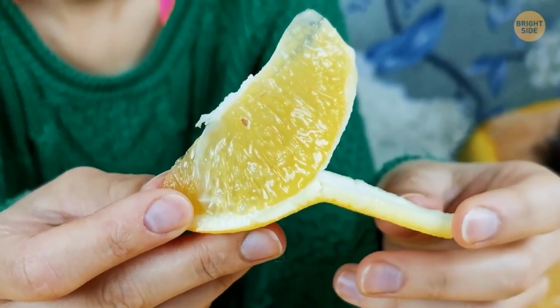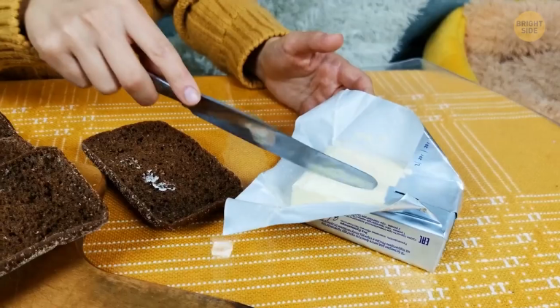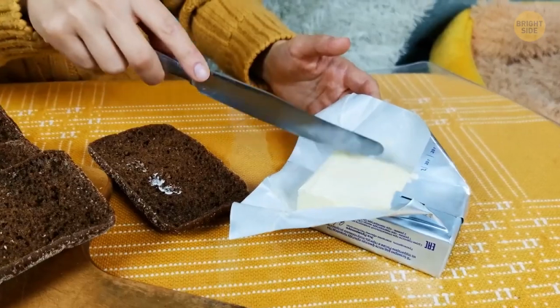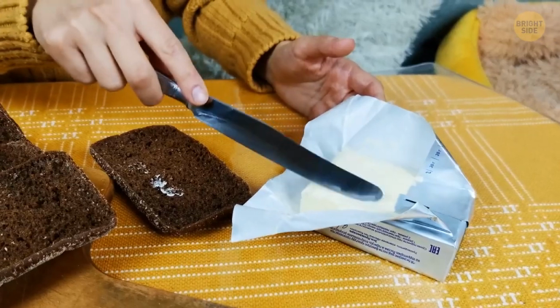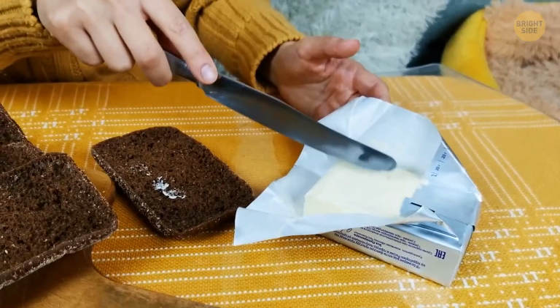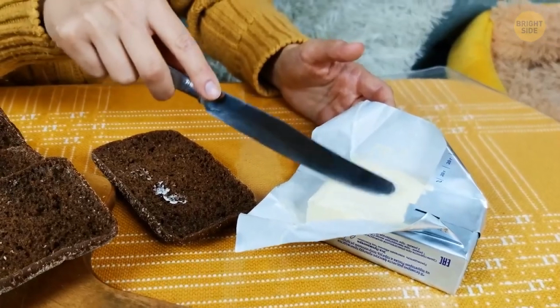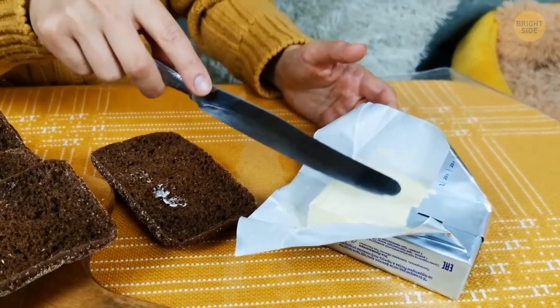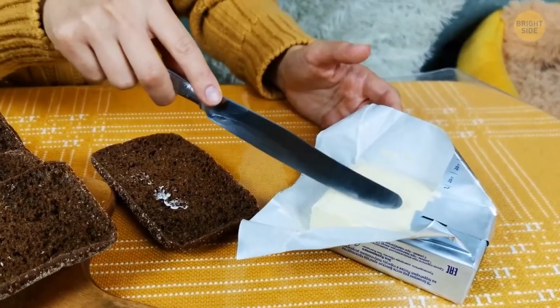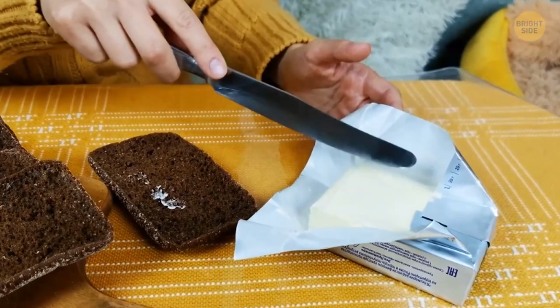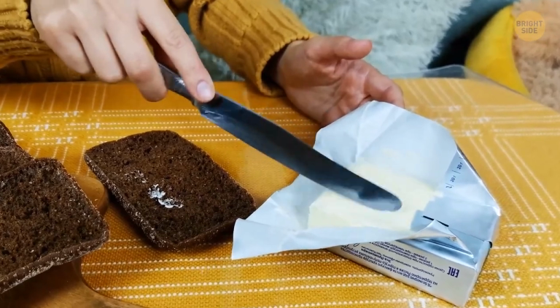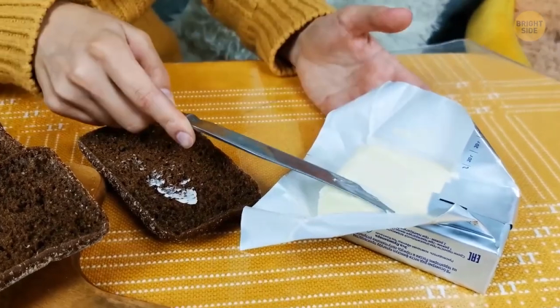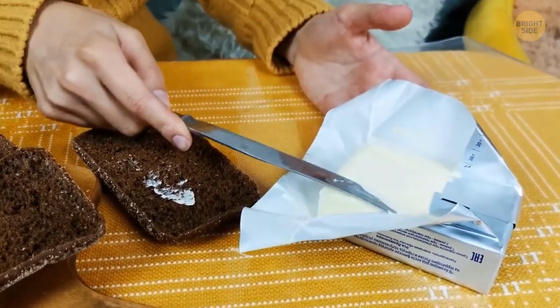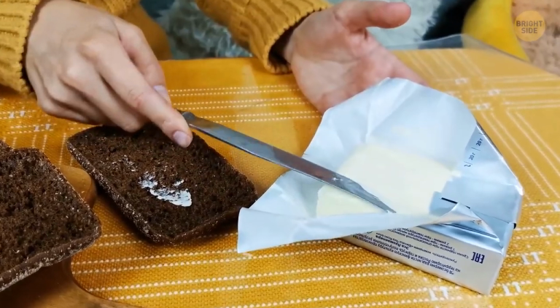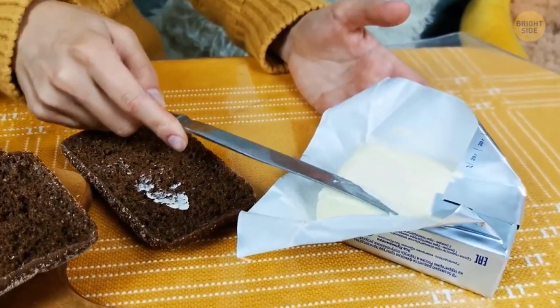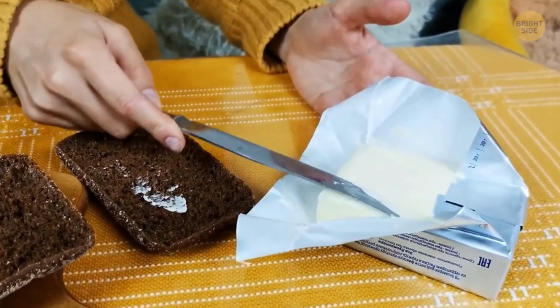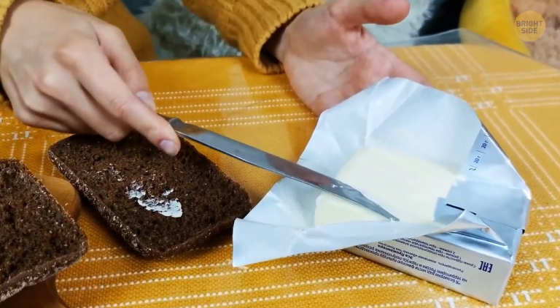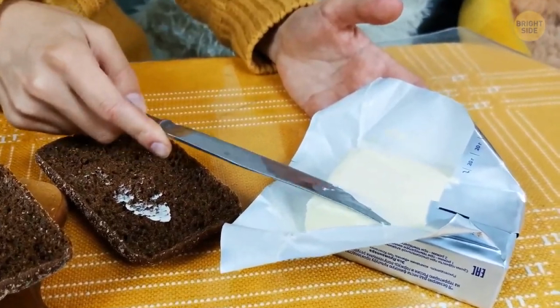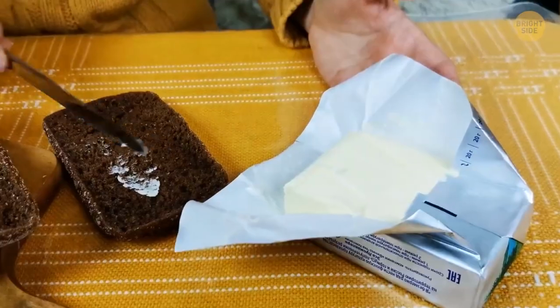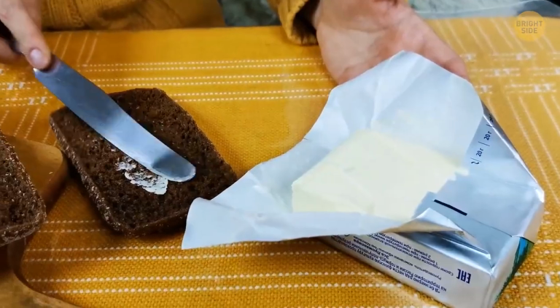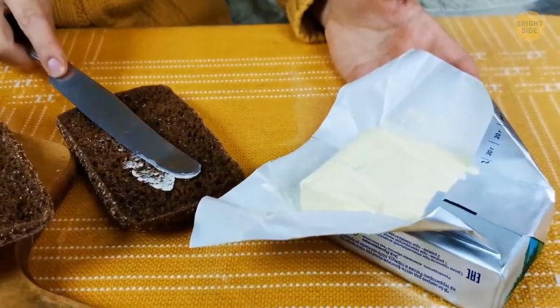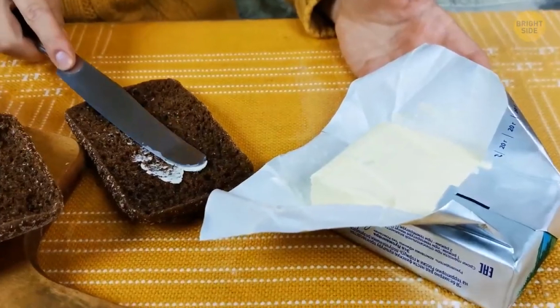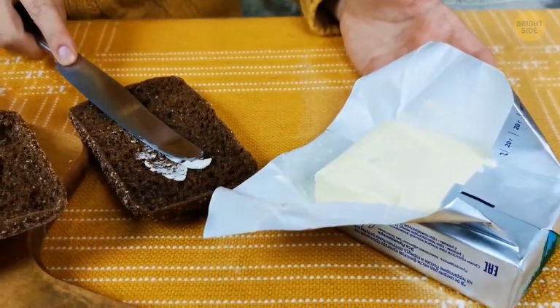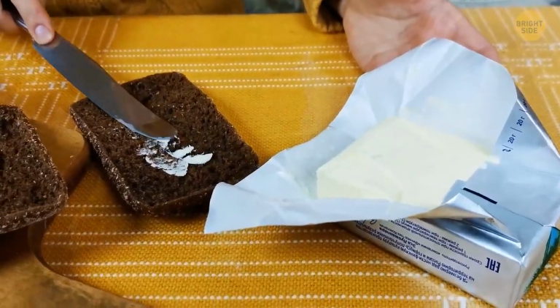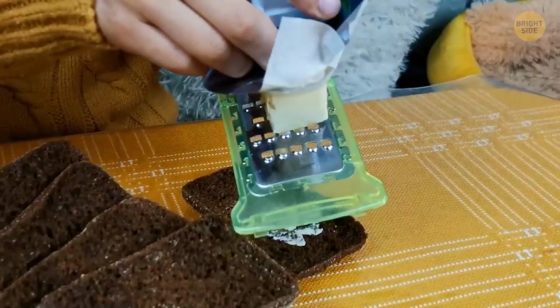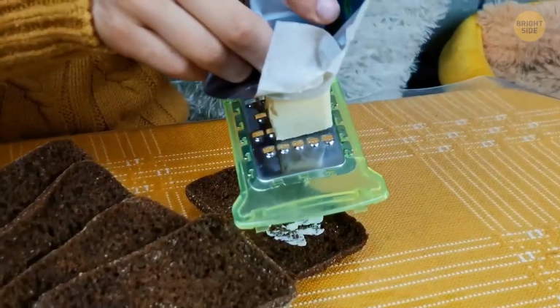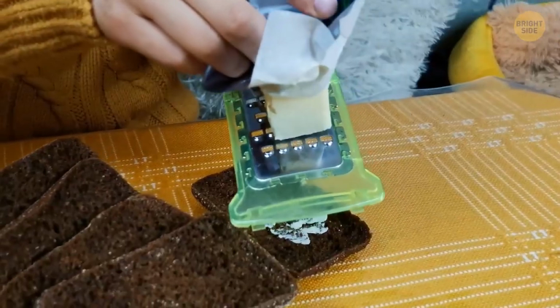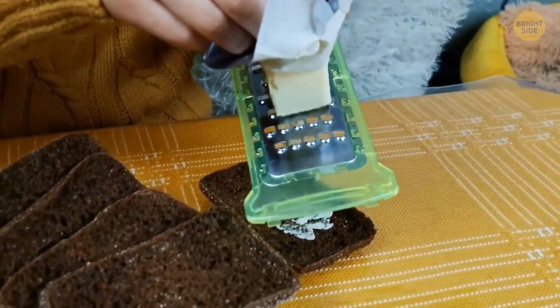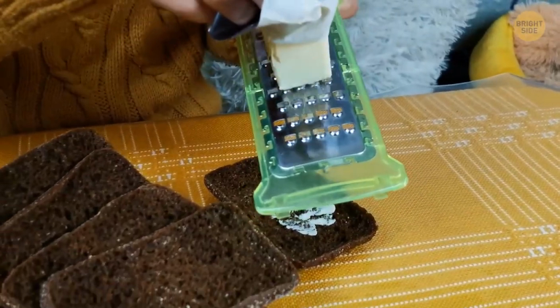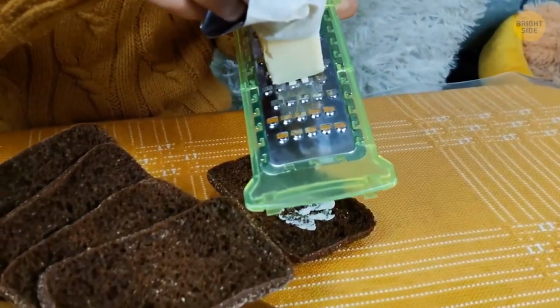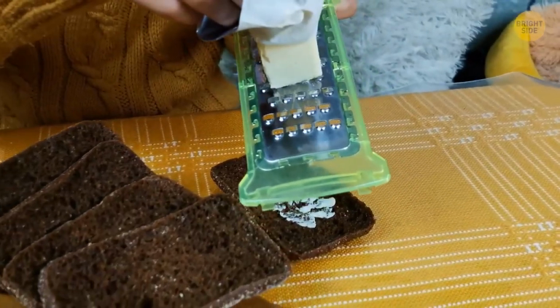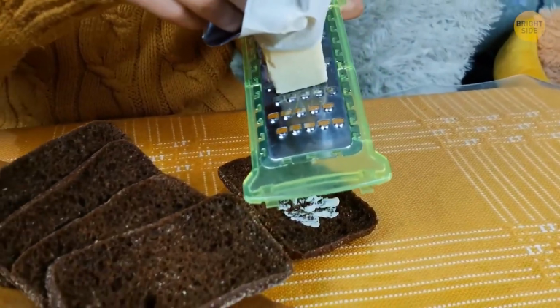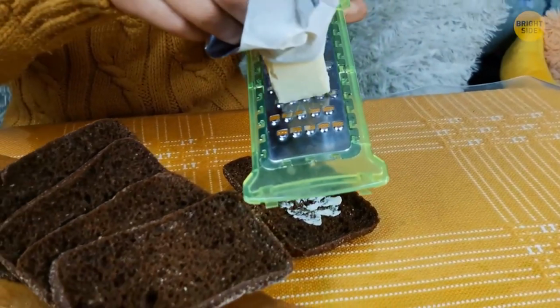If you're struggling to use your butter because it's too cold, try using a cheese grater. Just grate the butter to make your life much easier.